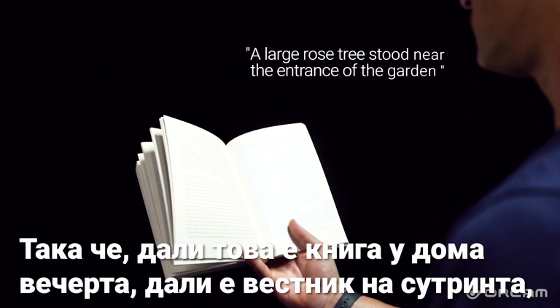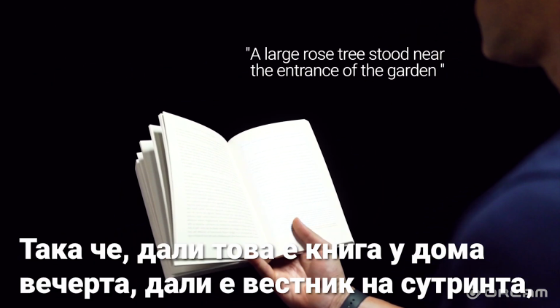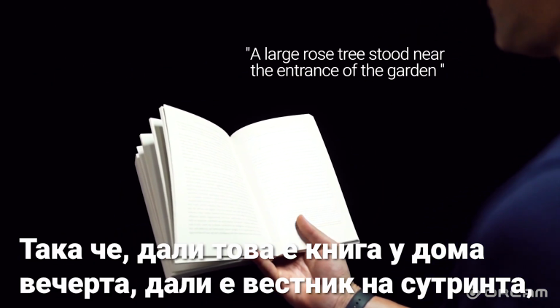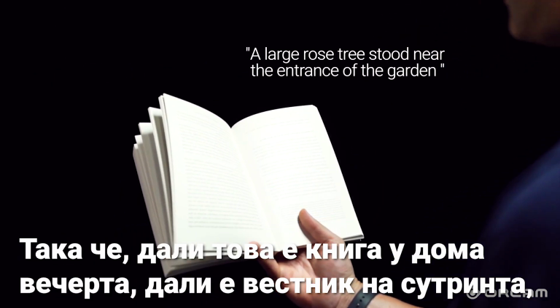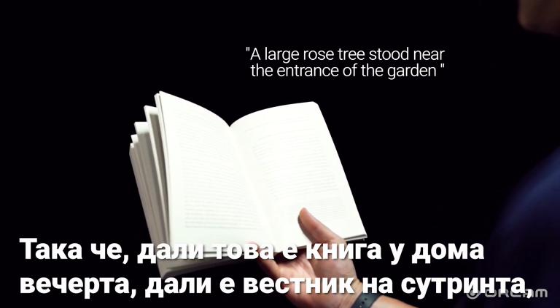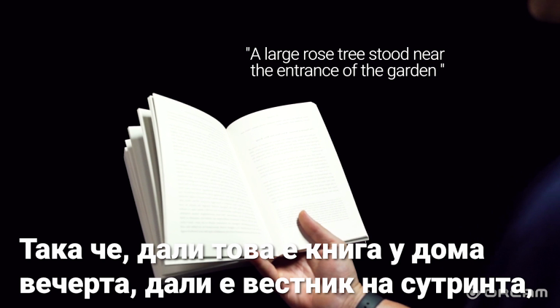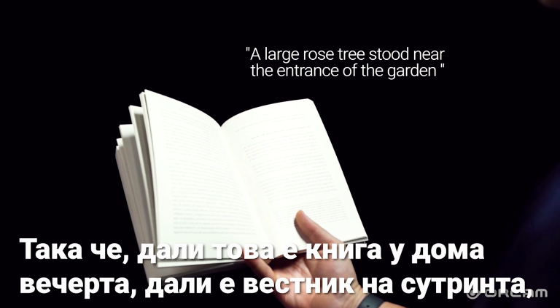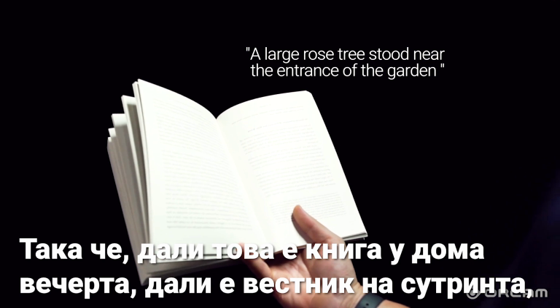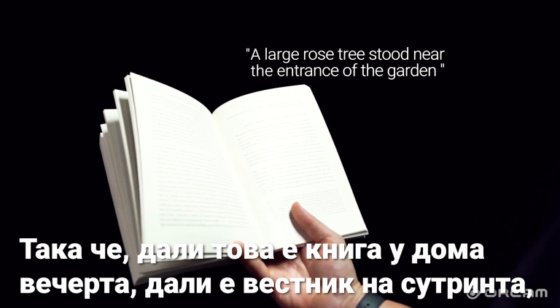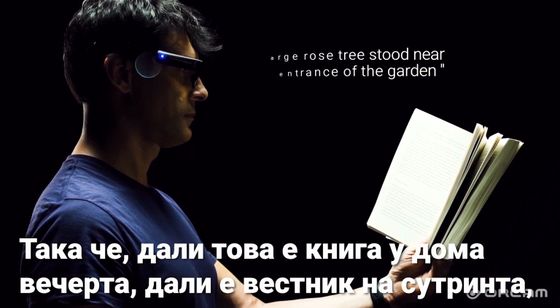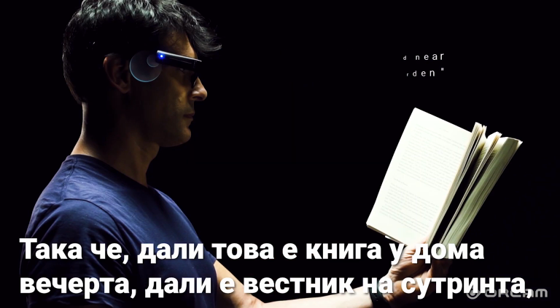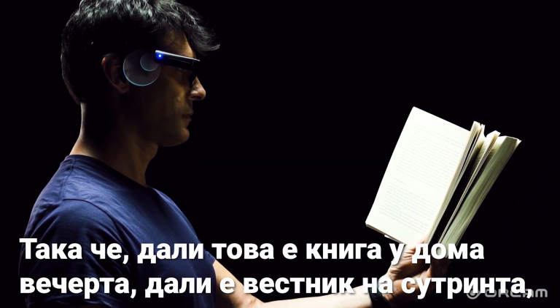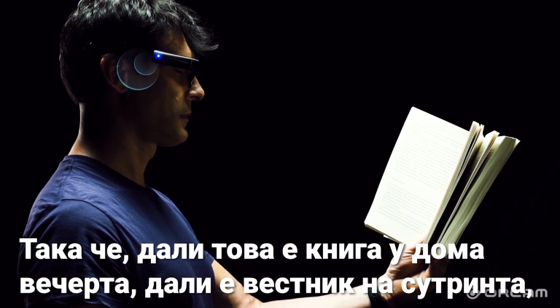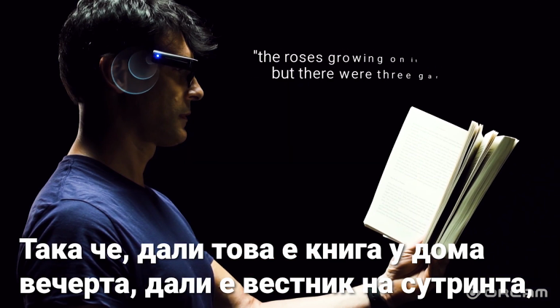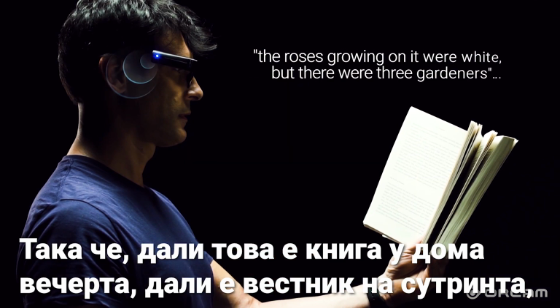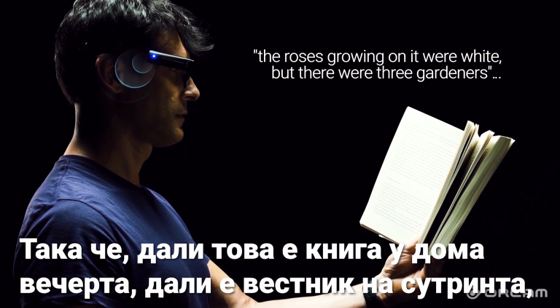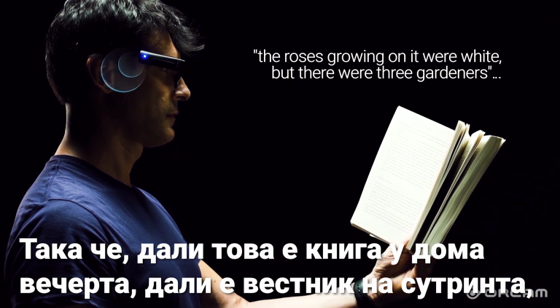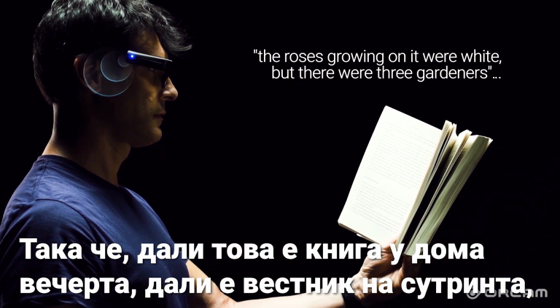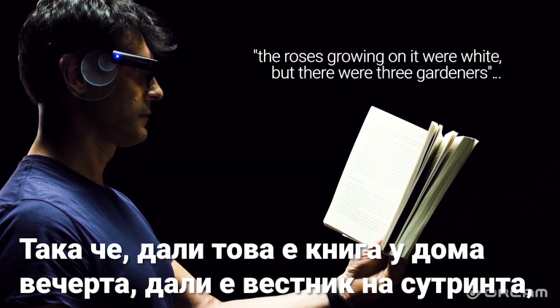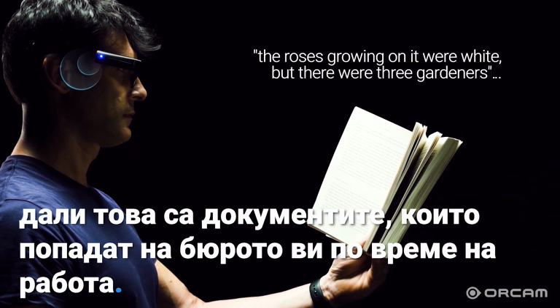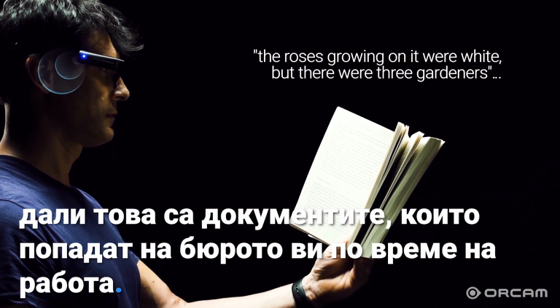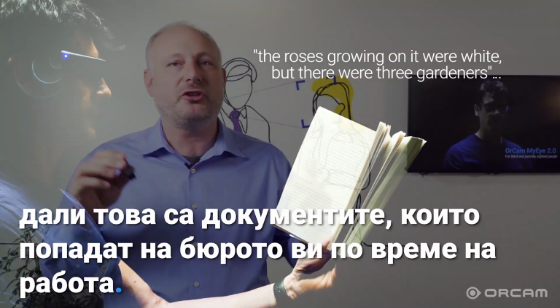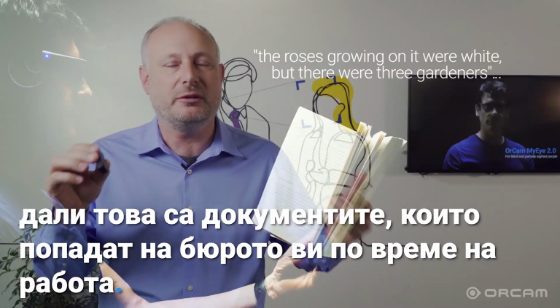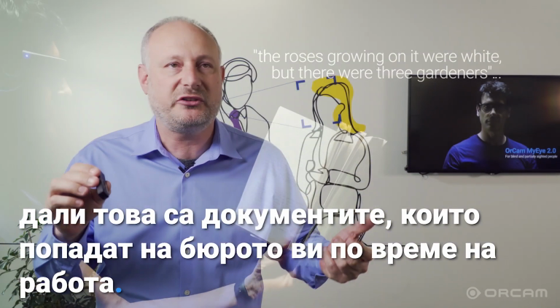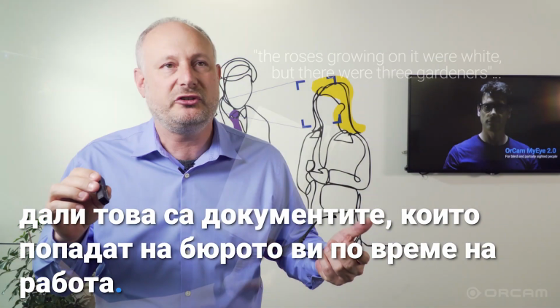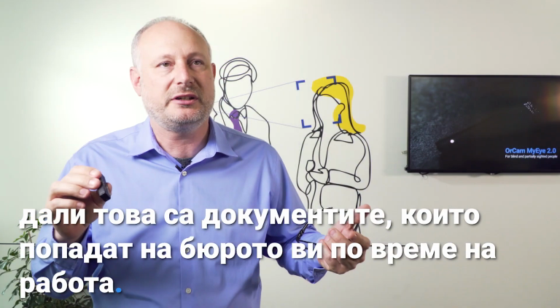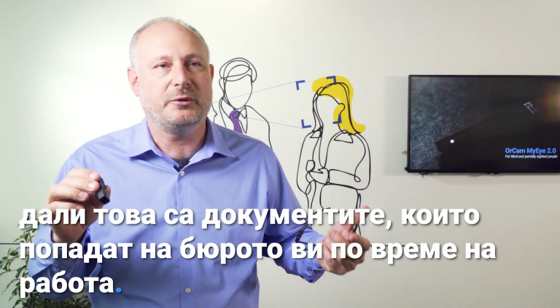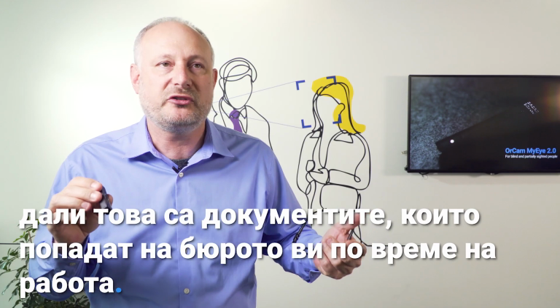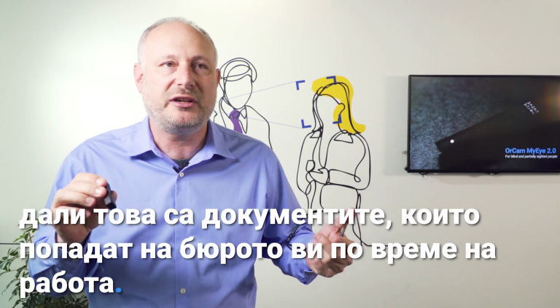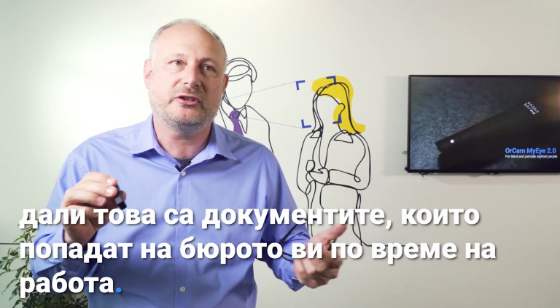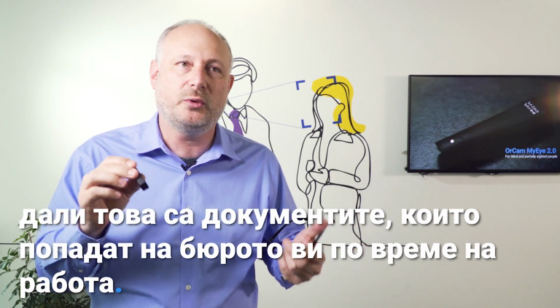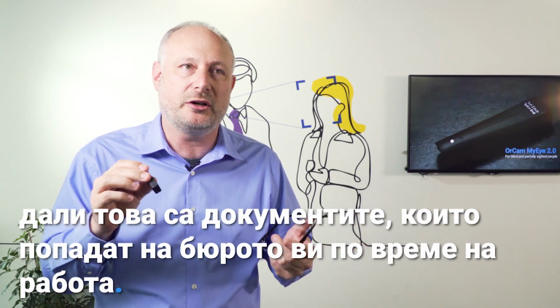So if it's a book at home in the evening, if it's a newspaper in the morning, if it's the documents that come across your desk at work.